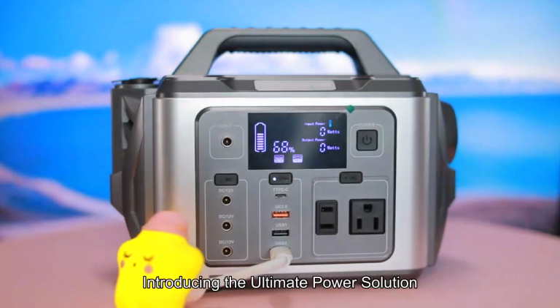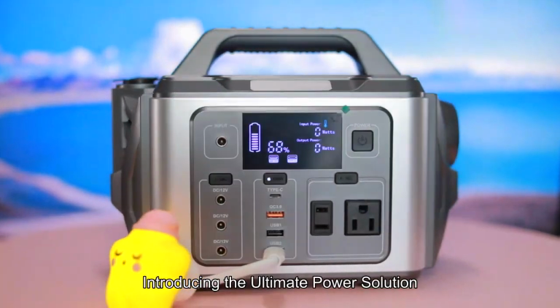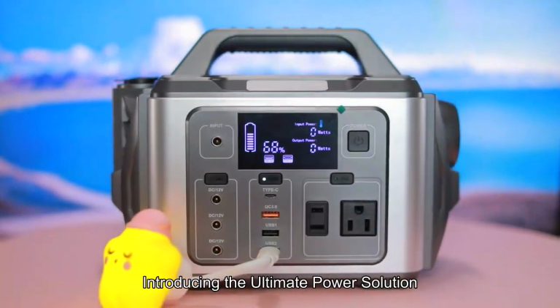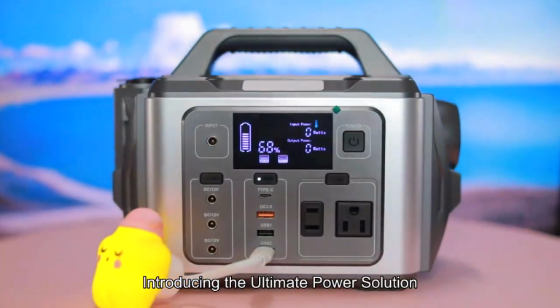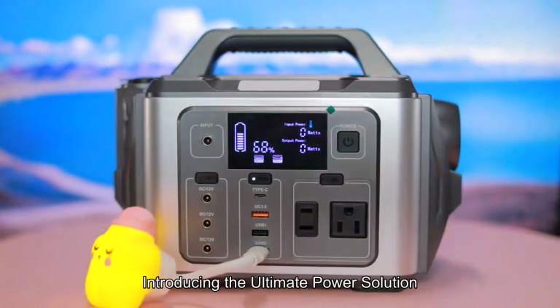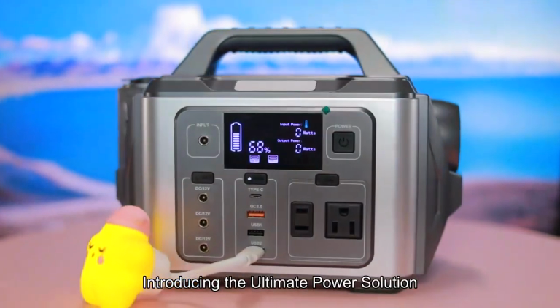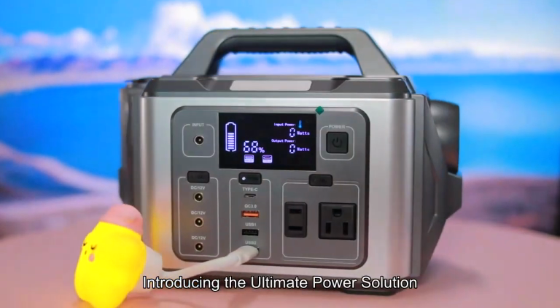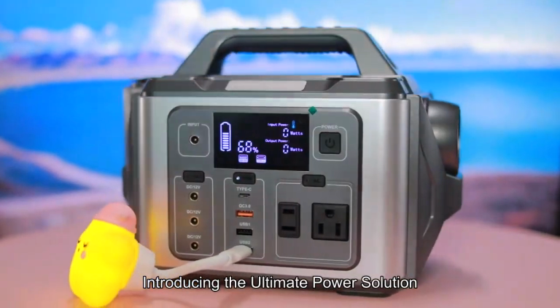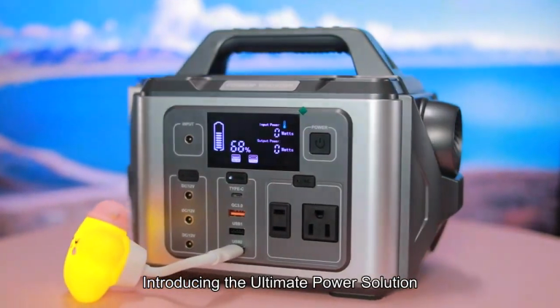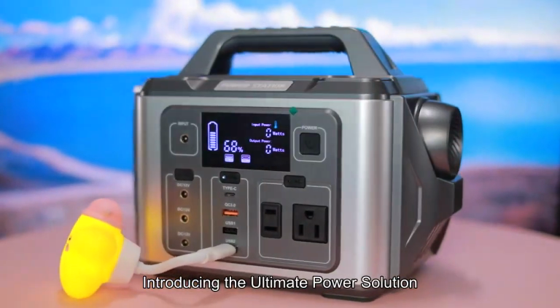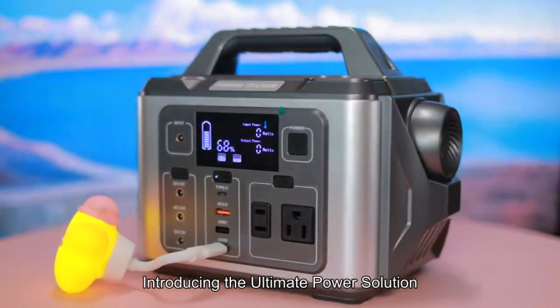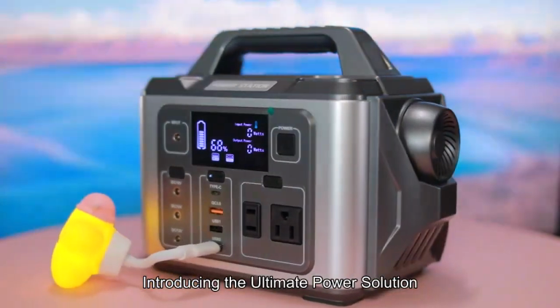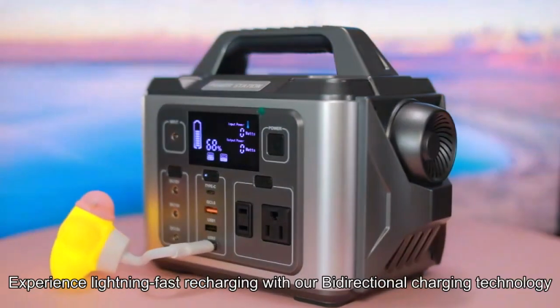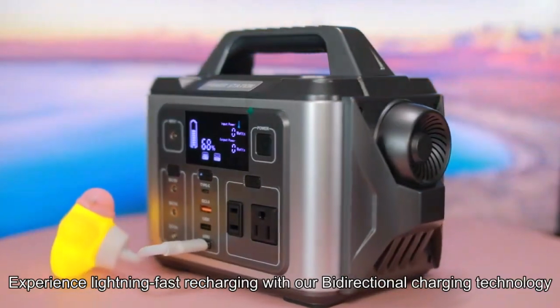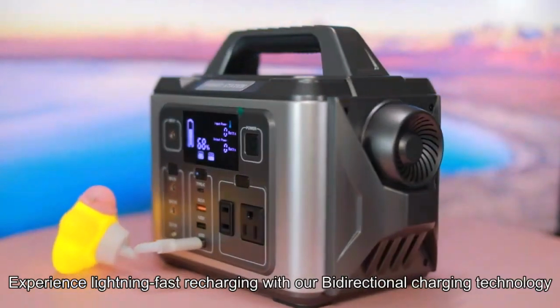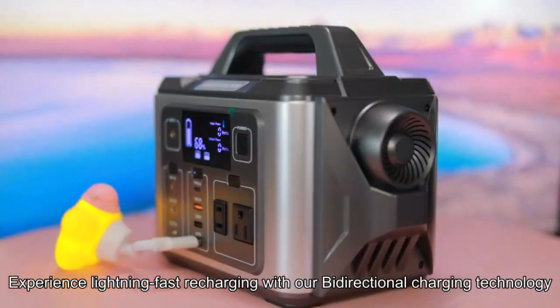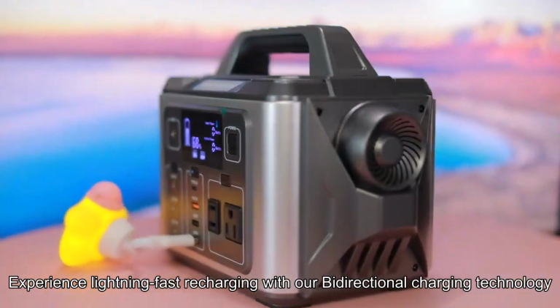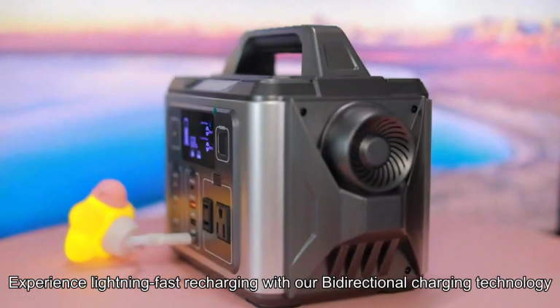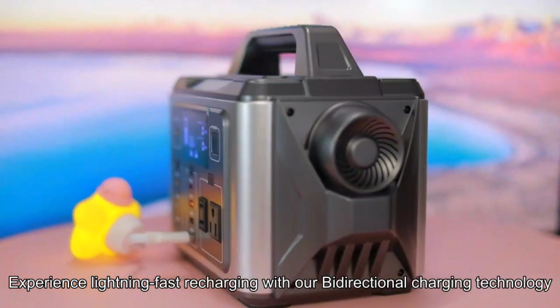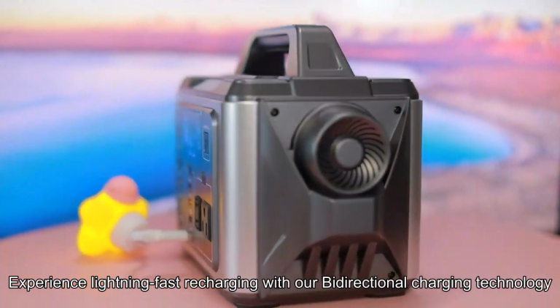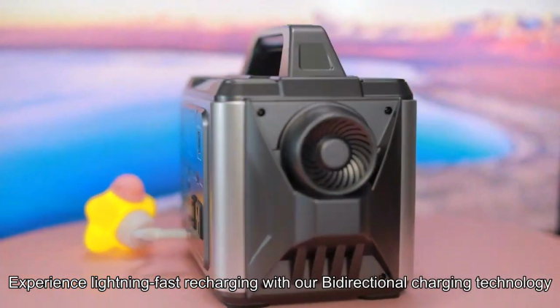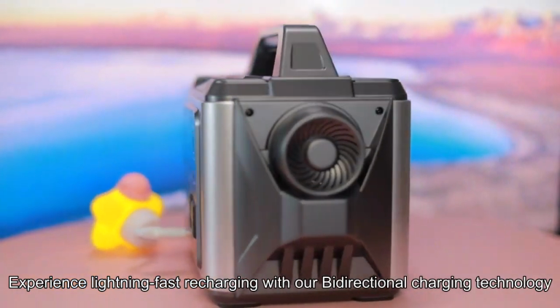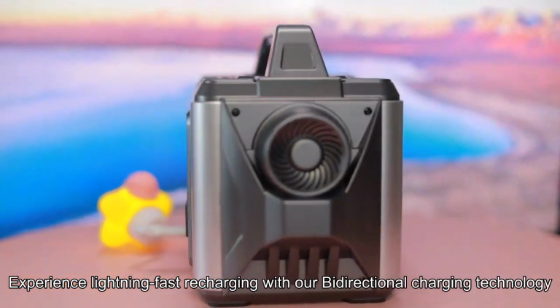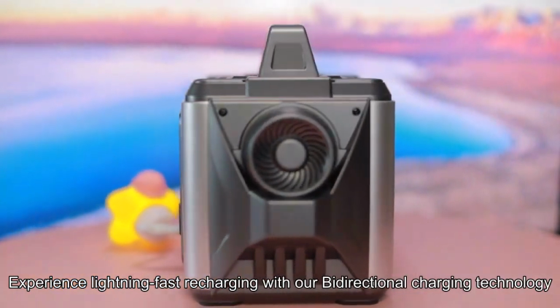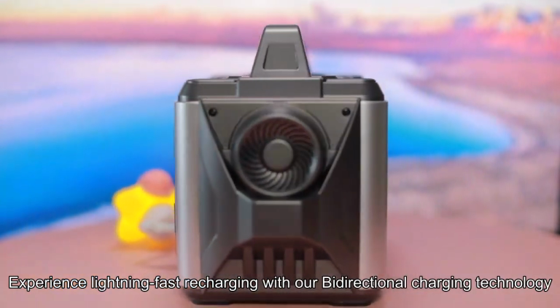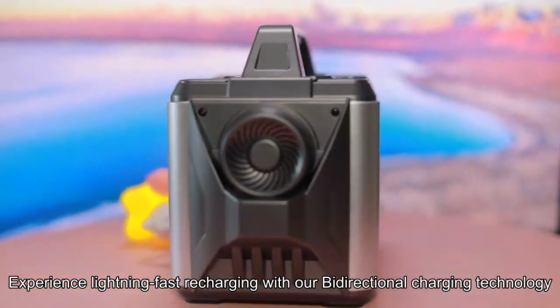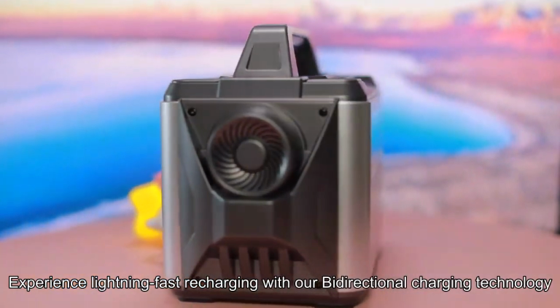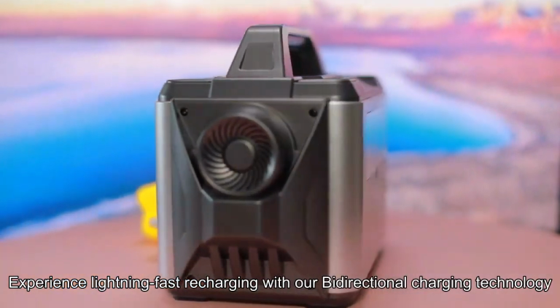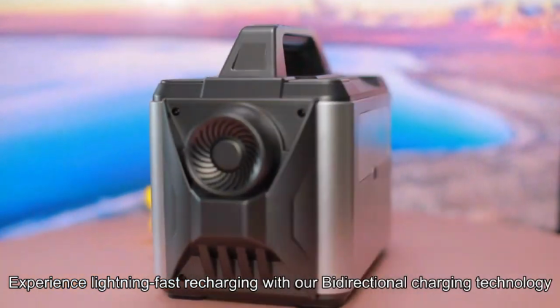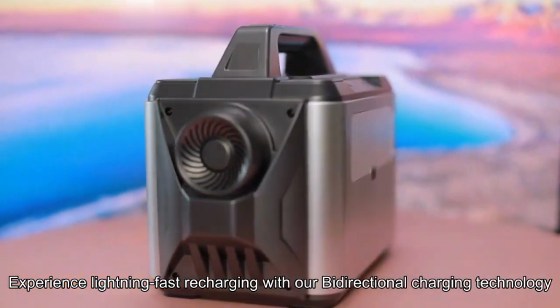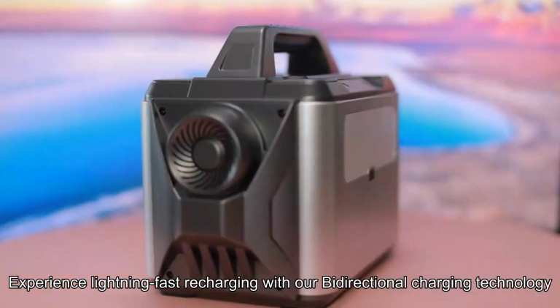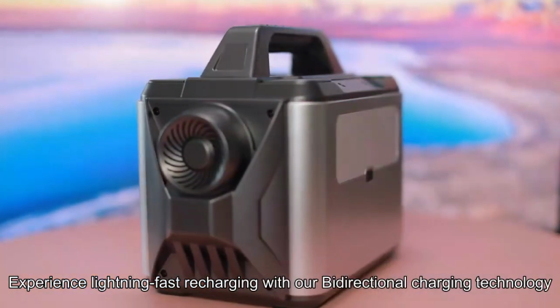Introducing the Ultimate Power Solution. Experience lightning-fast recharging with our bi-directional charging technology.